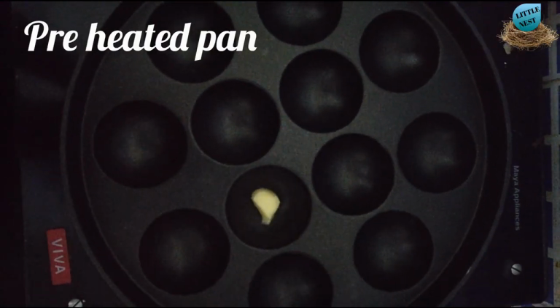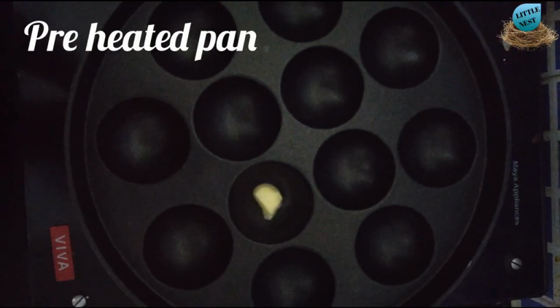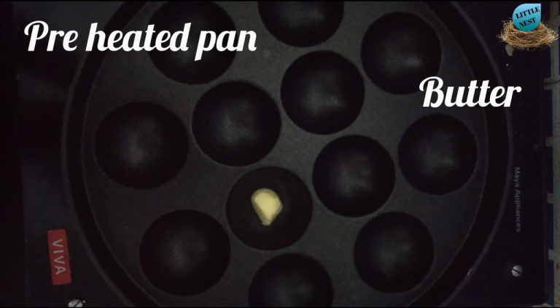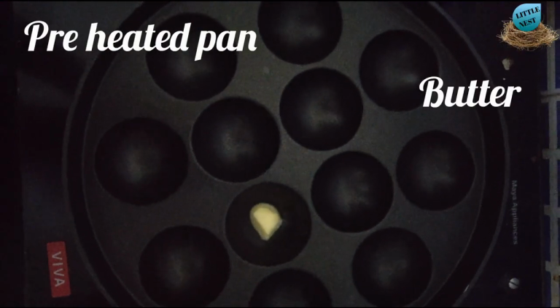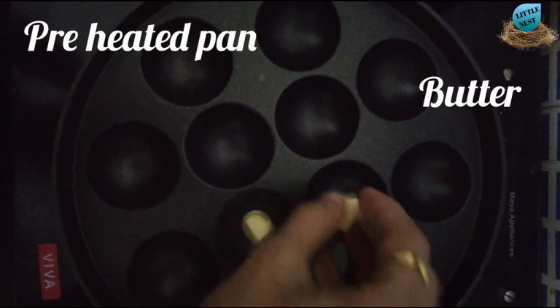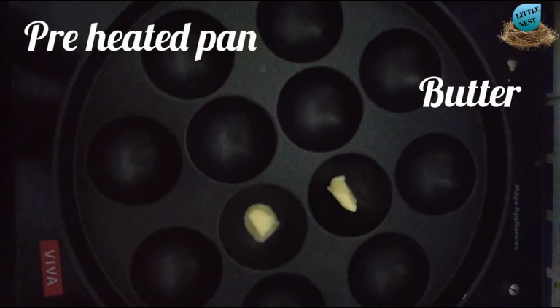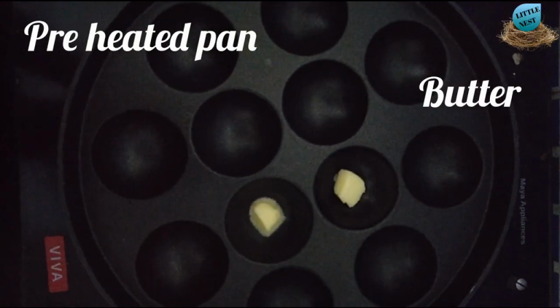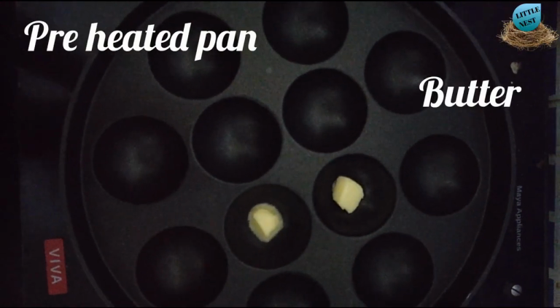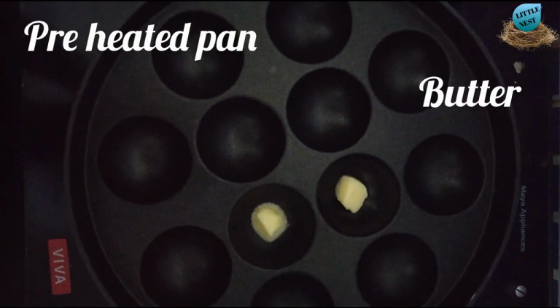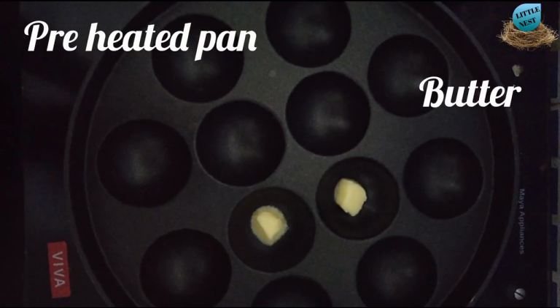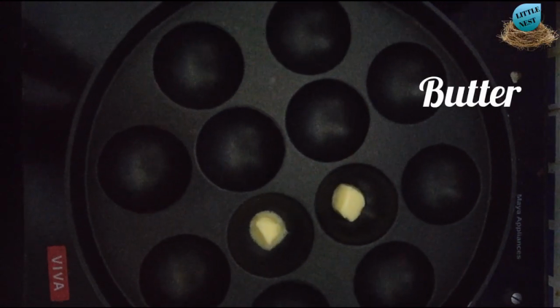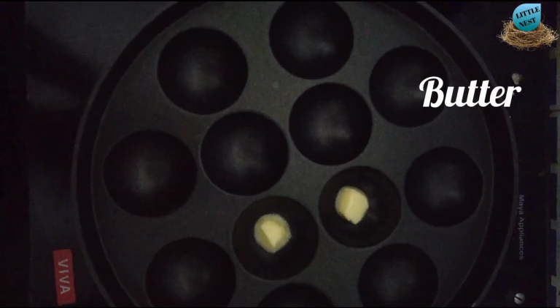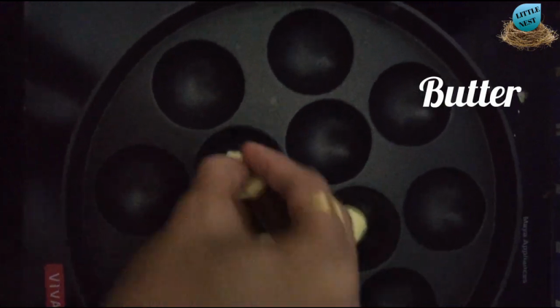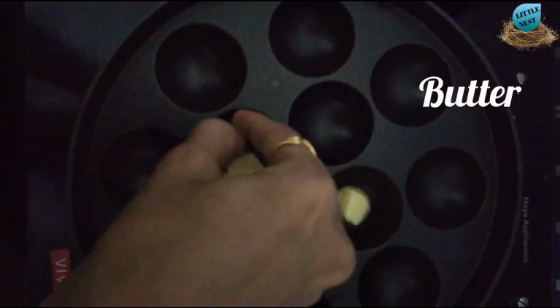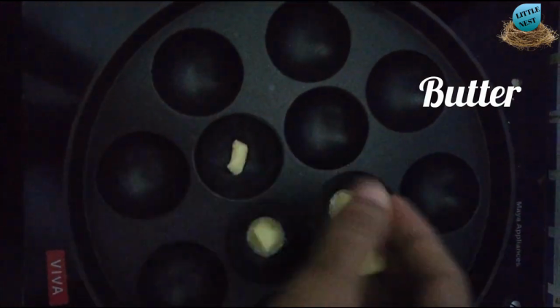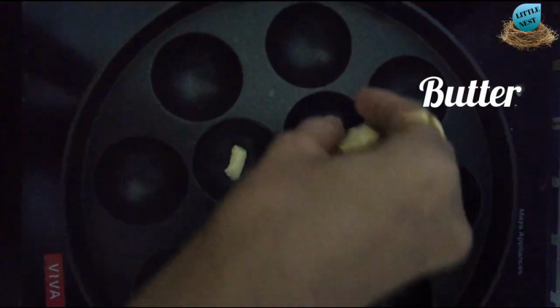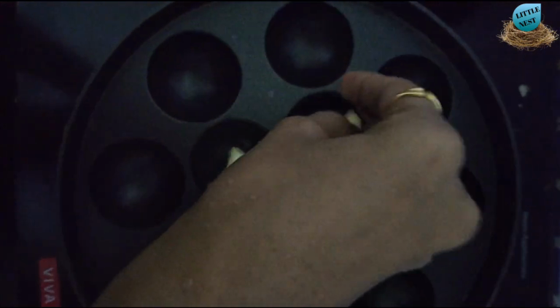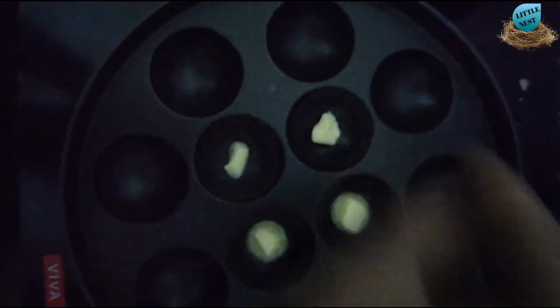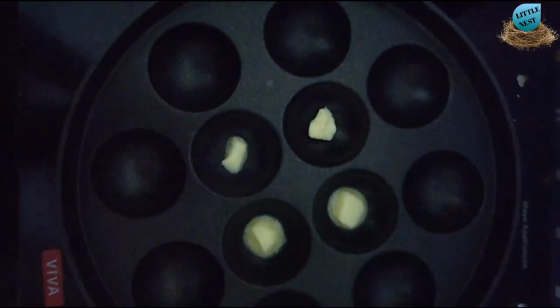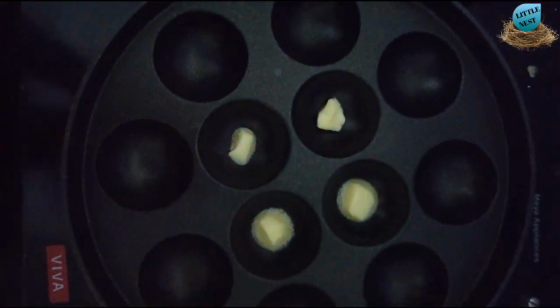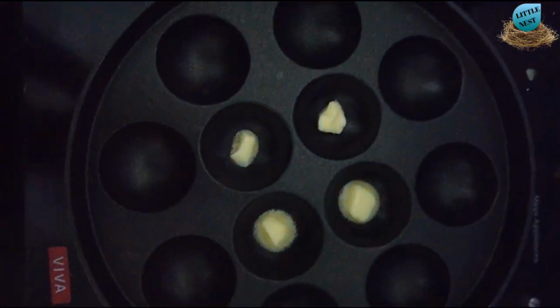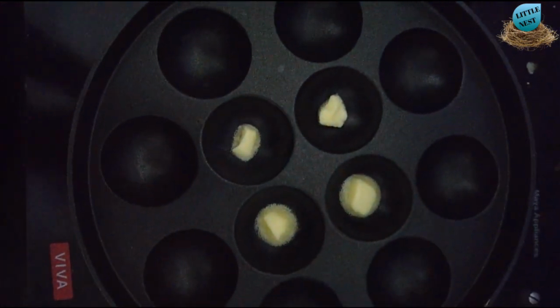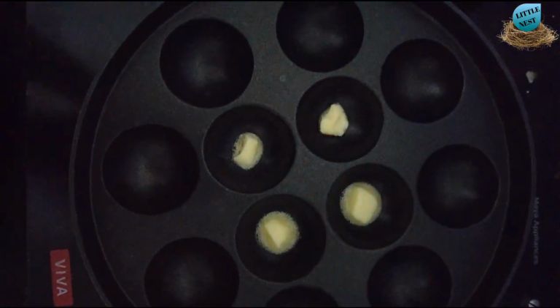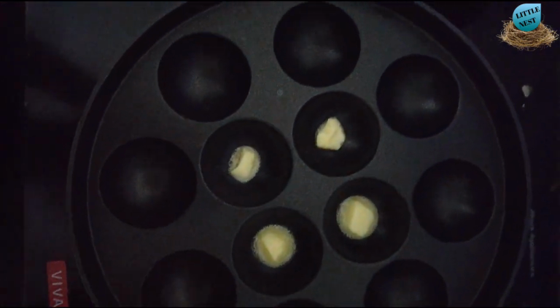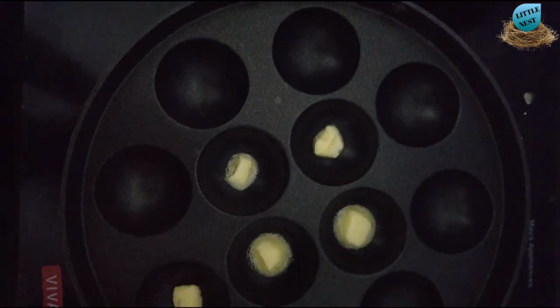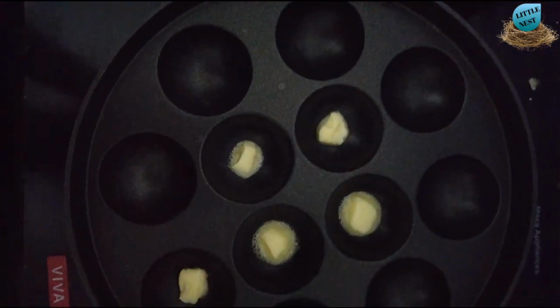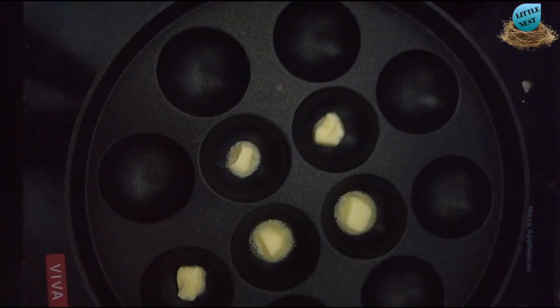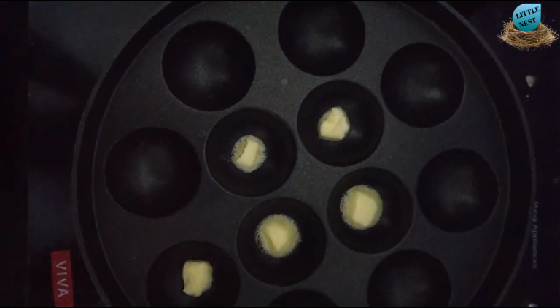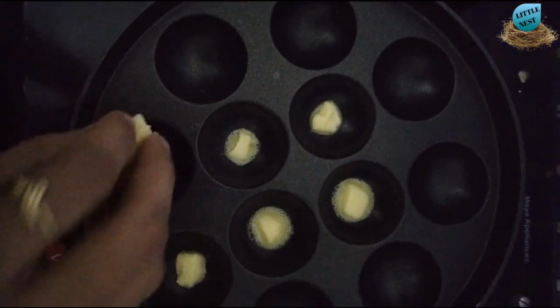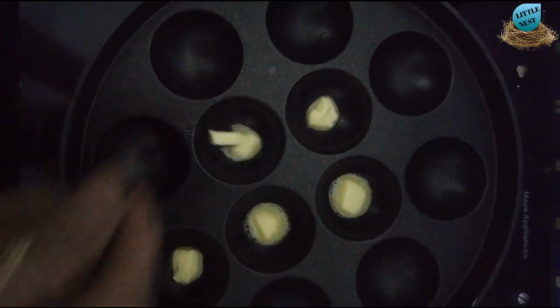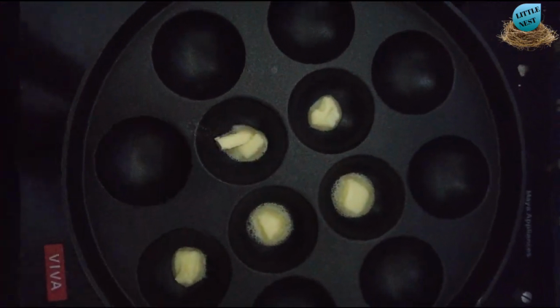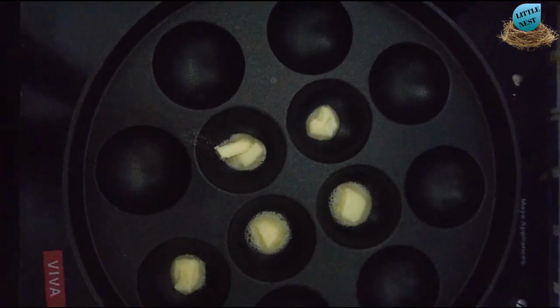Now, we will add a pan. We will preheat it. Now, we will add butter in the pan.